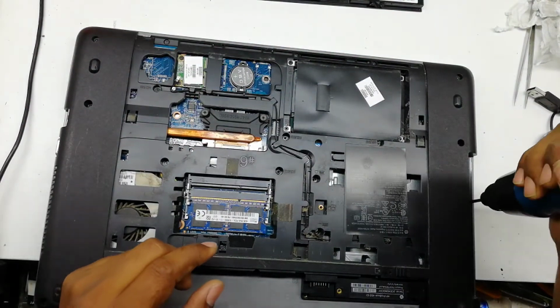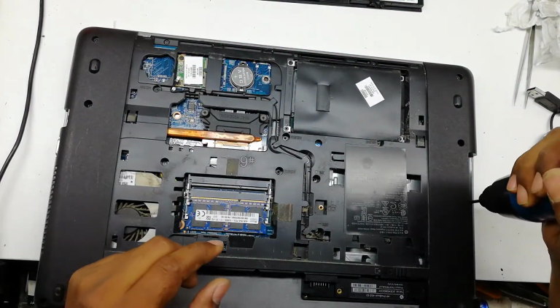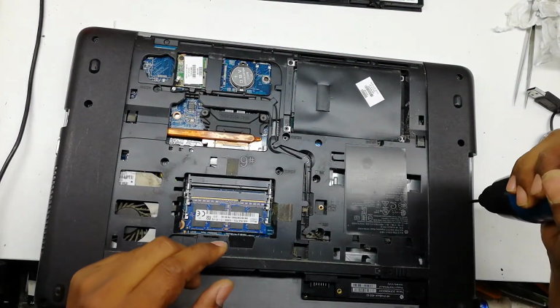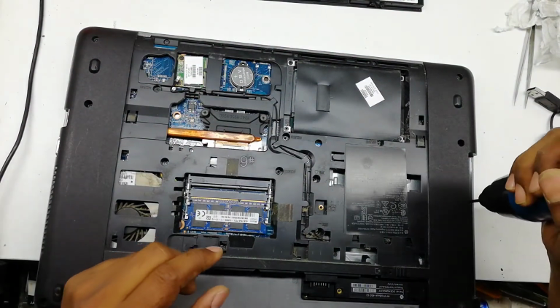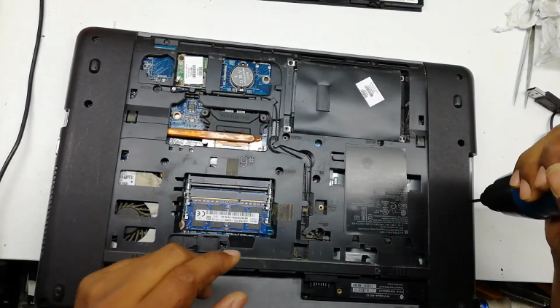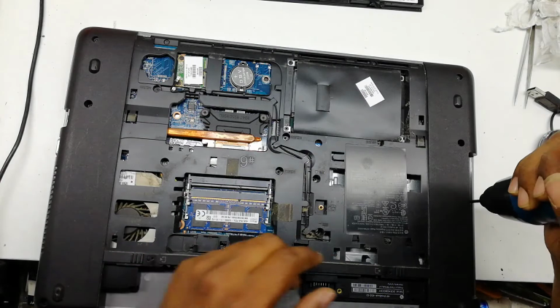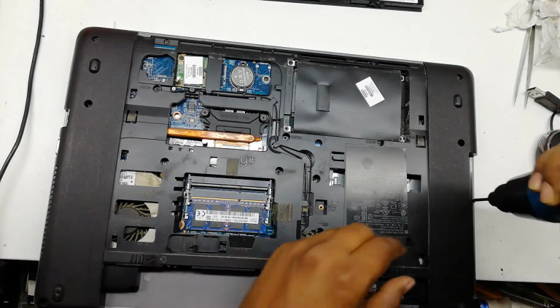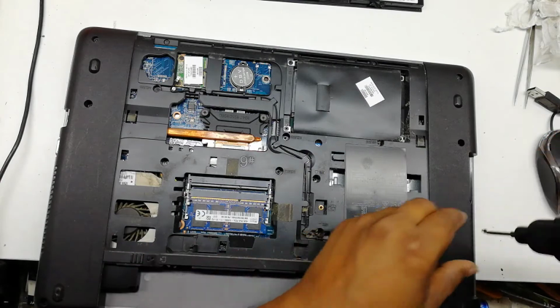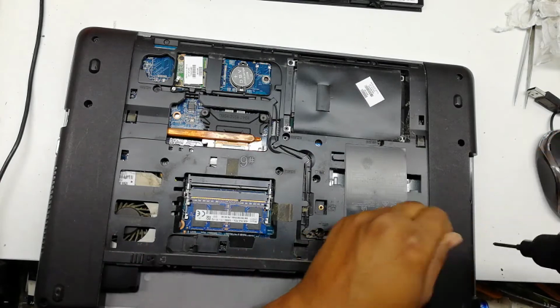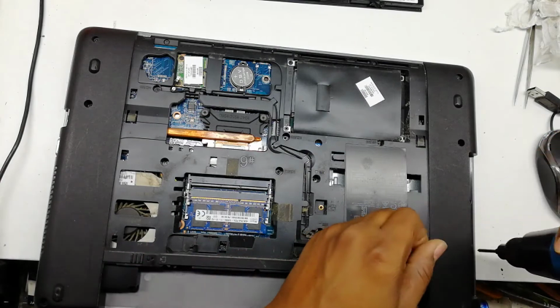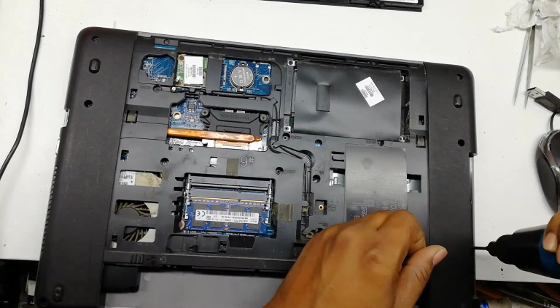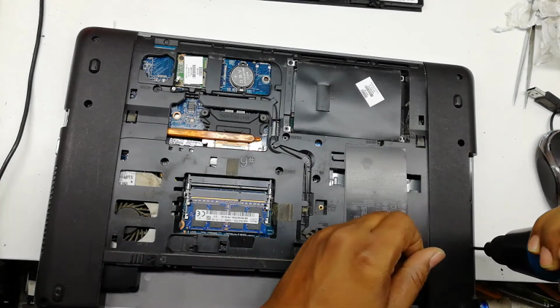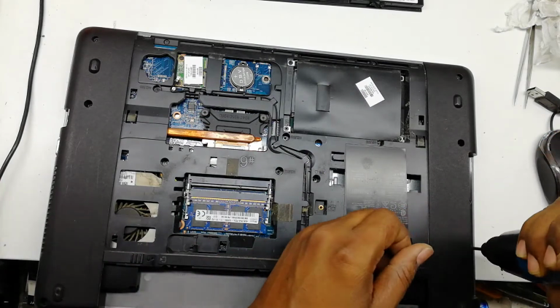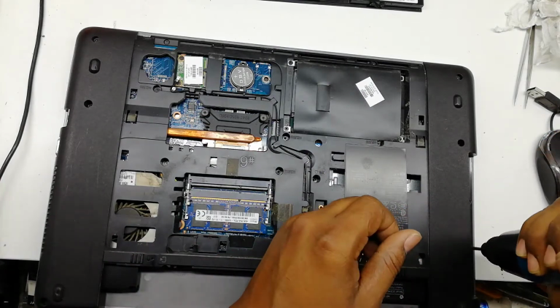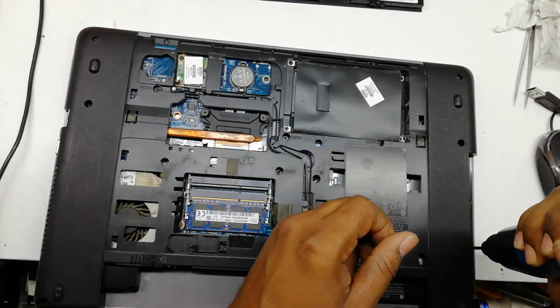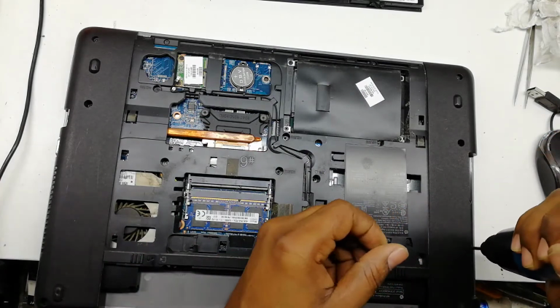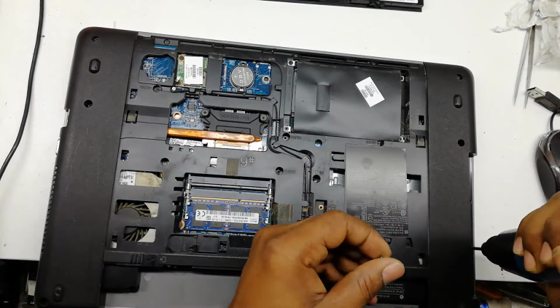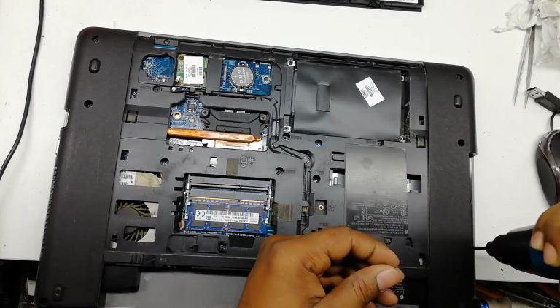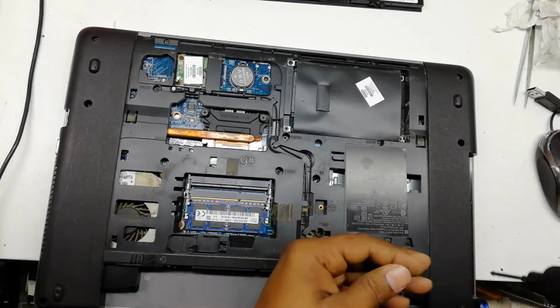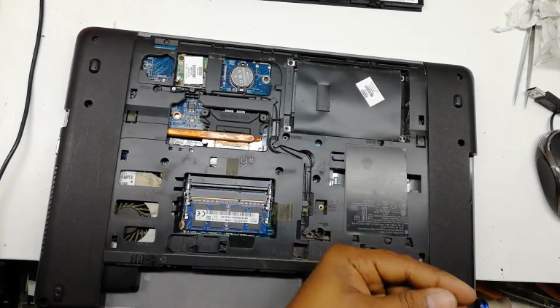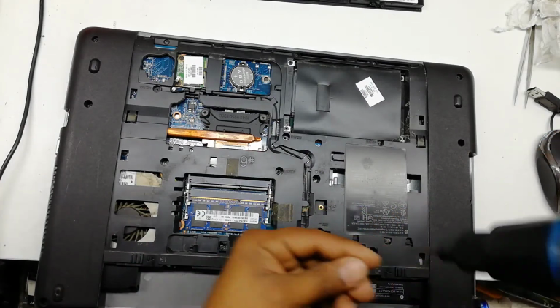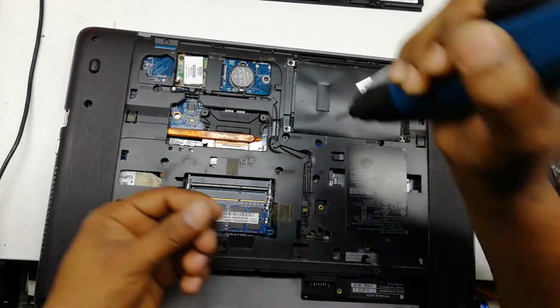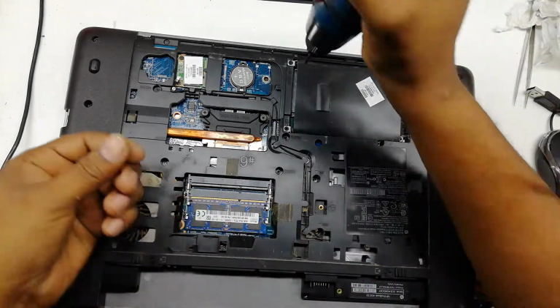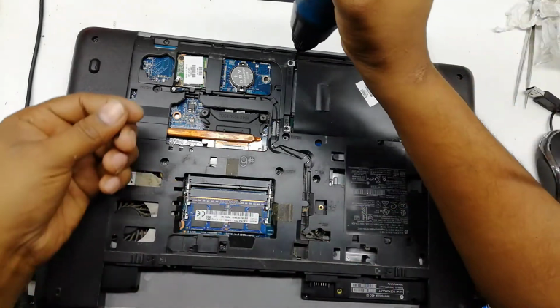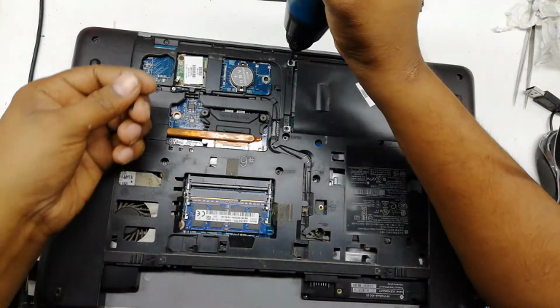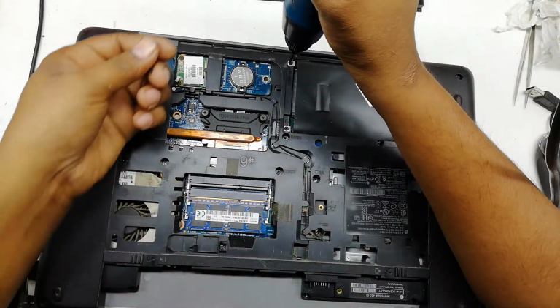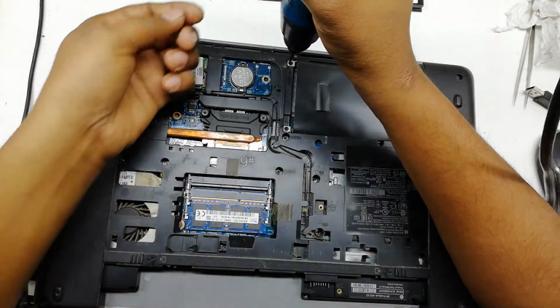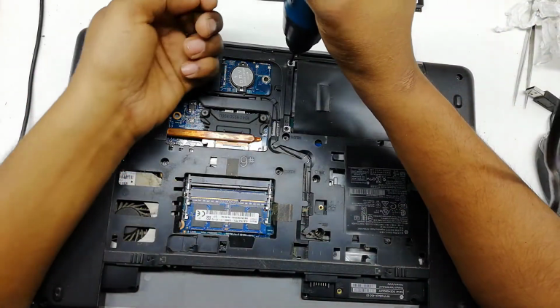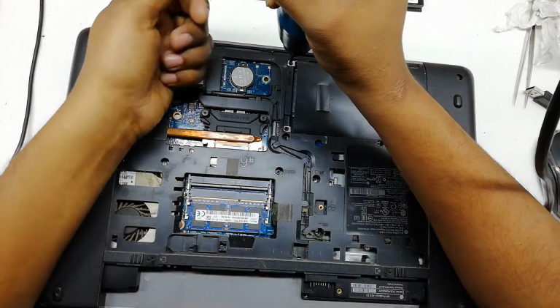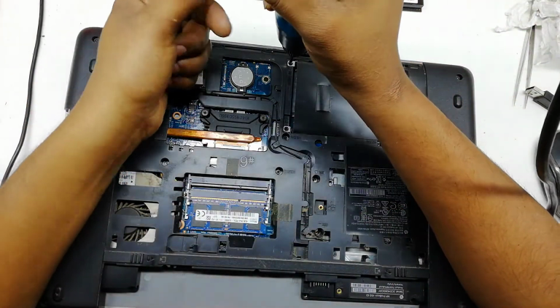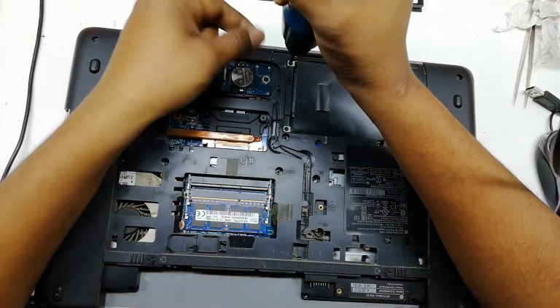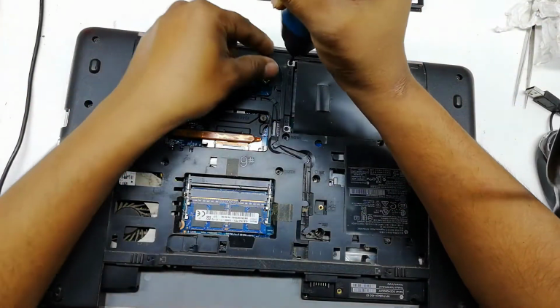Remove every screw and remove the hard disk.